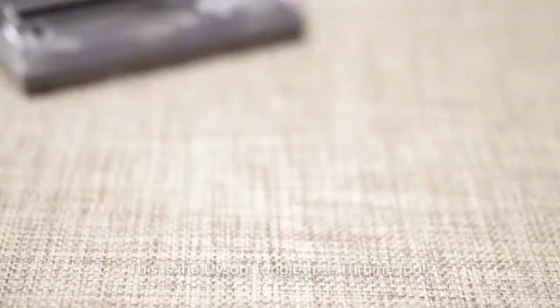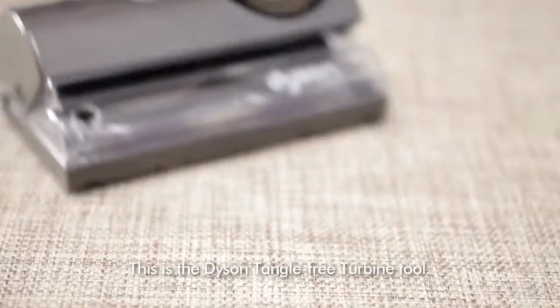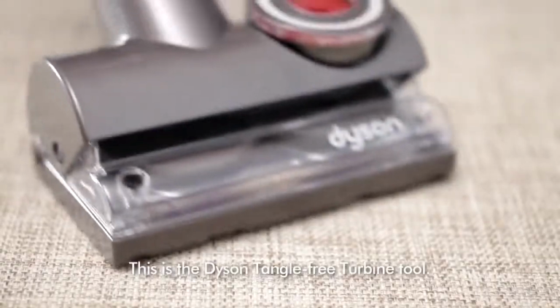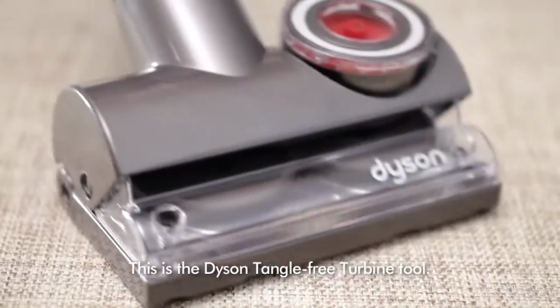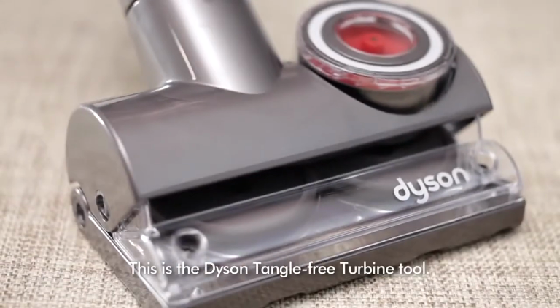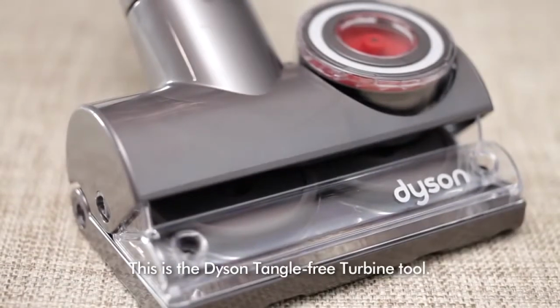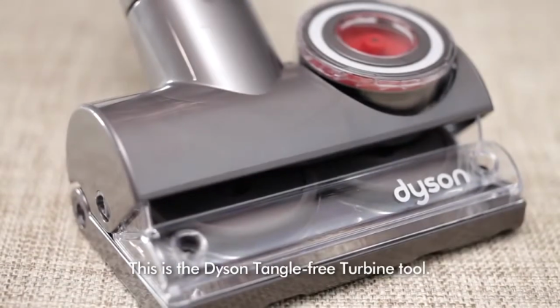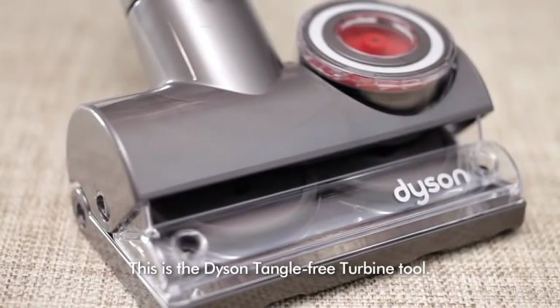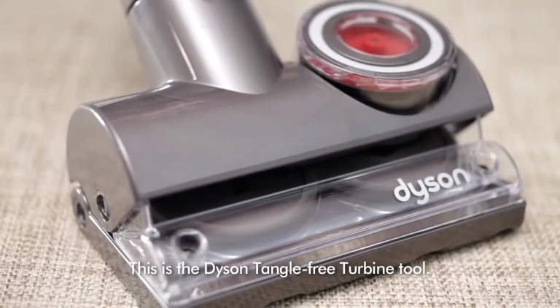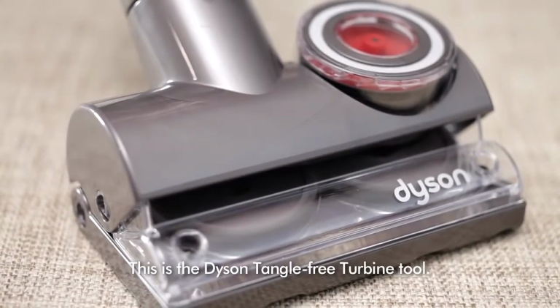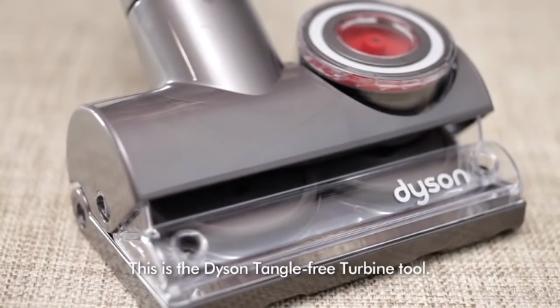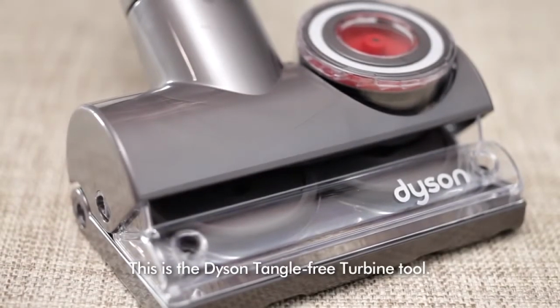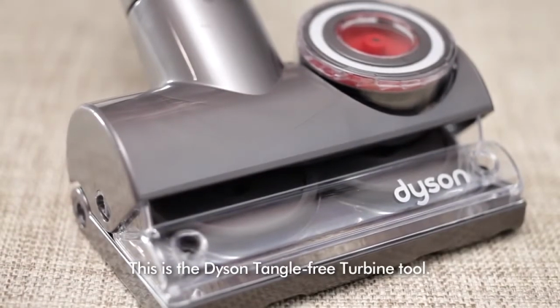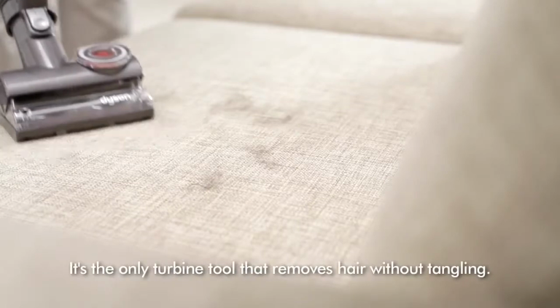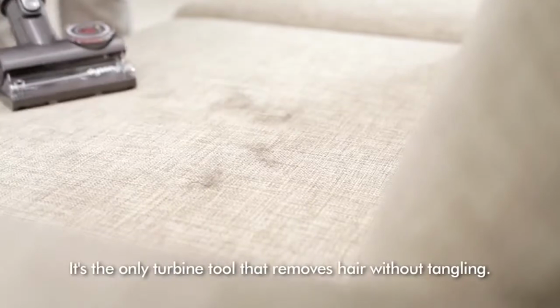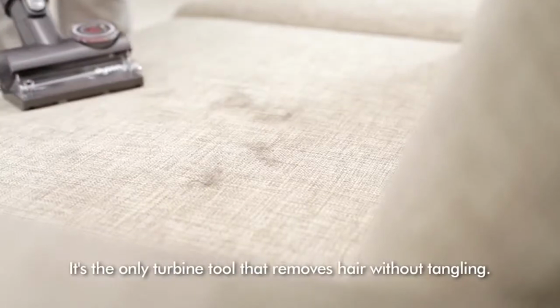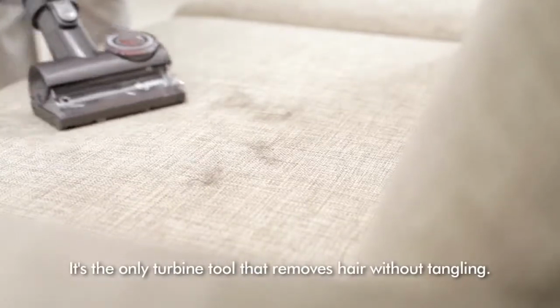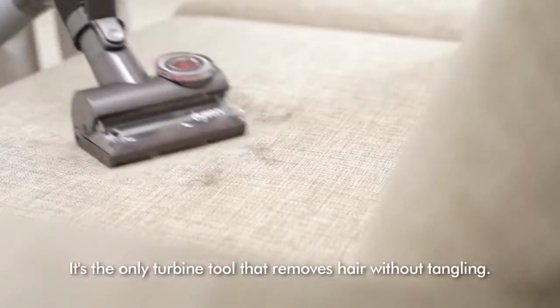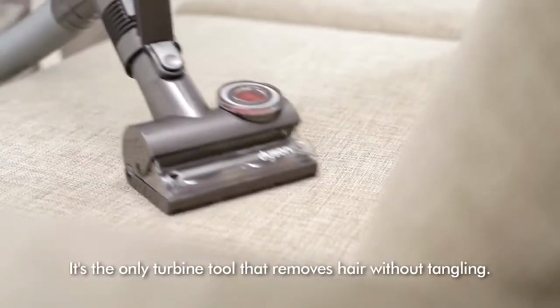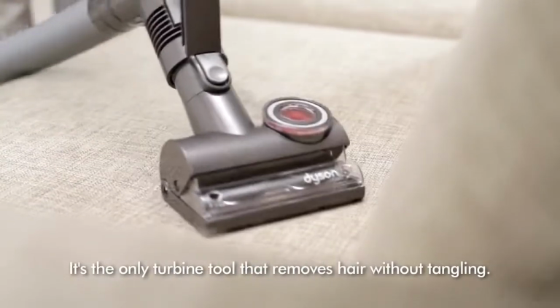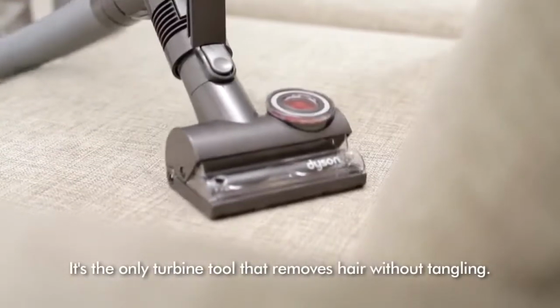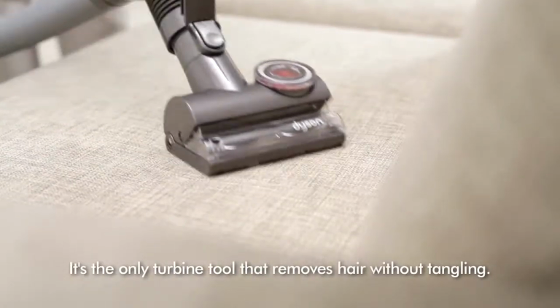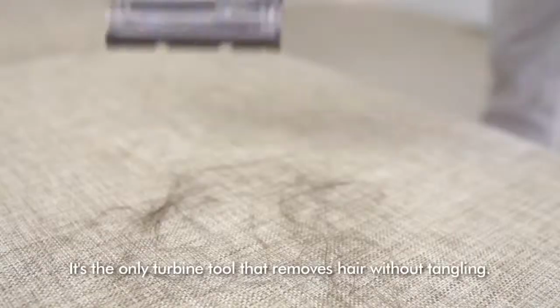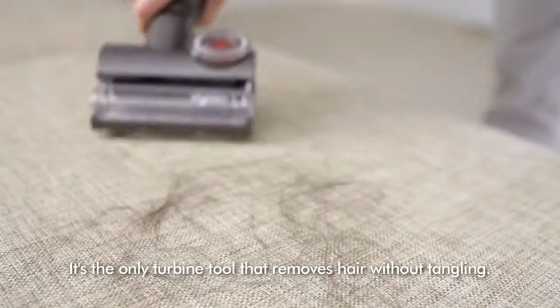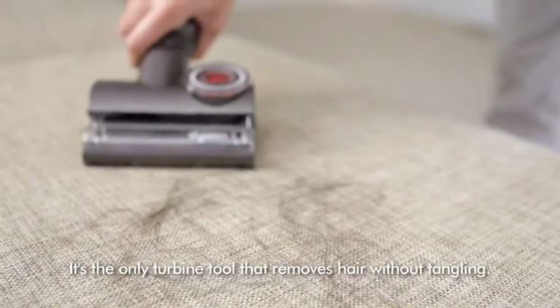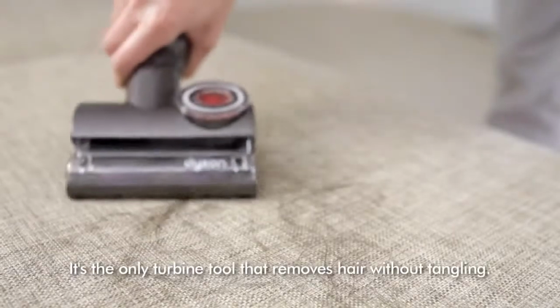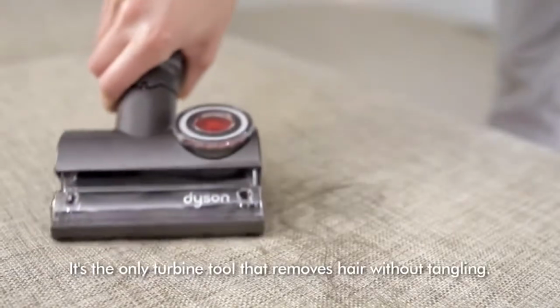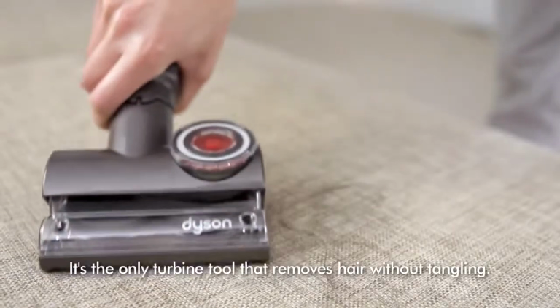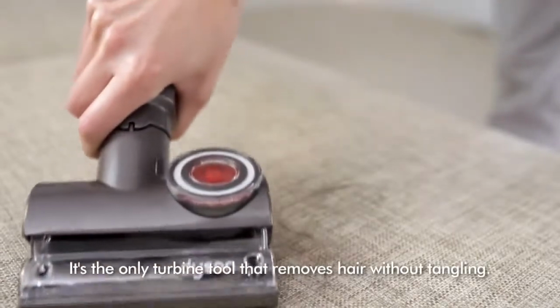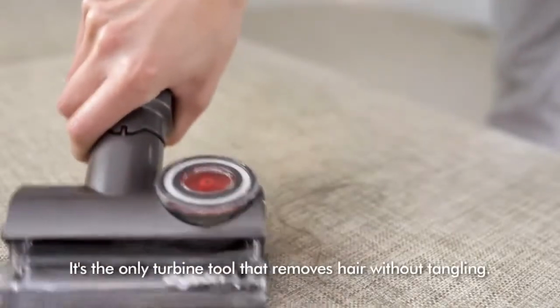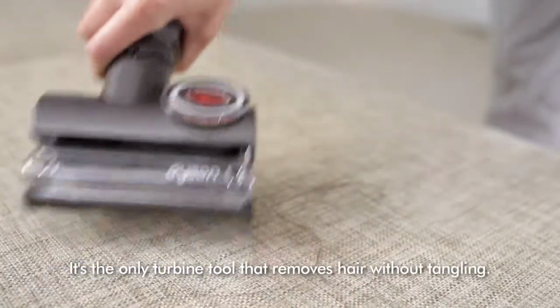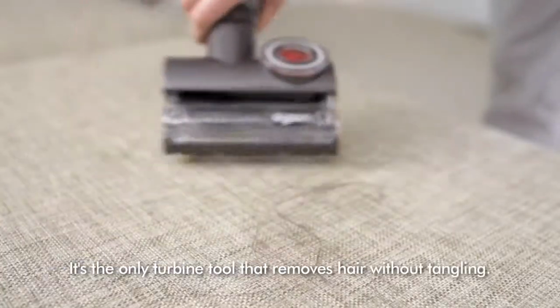This is the Dyson Tangle-Free Turbine Tool. It's the only turbine tool that removes hair without tangling.